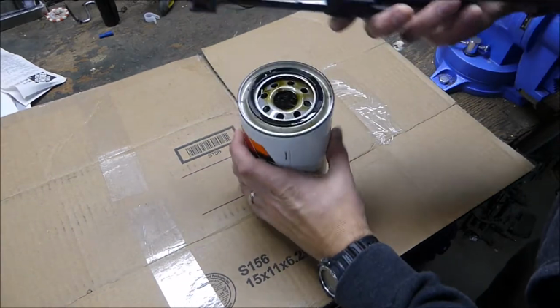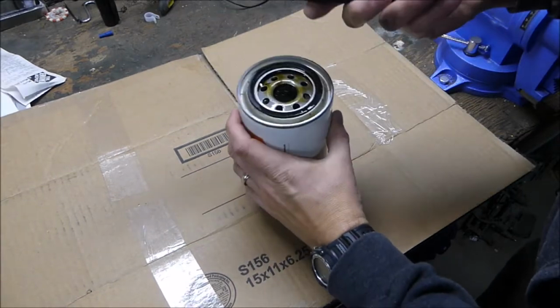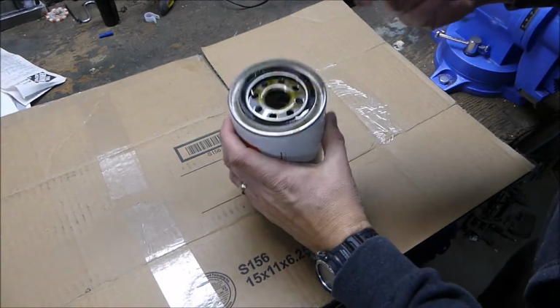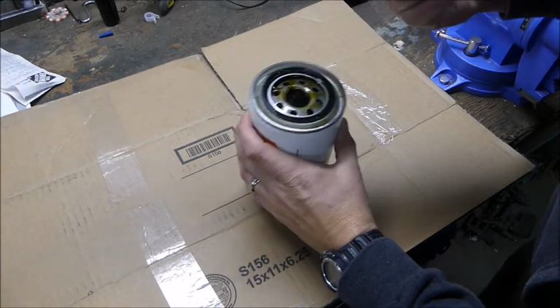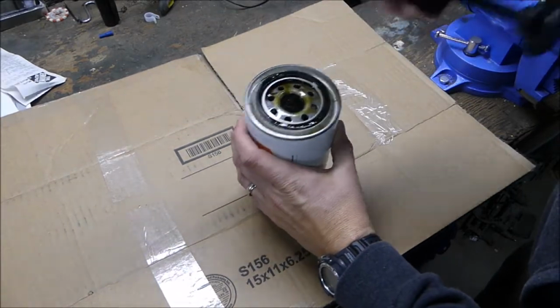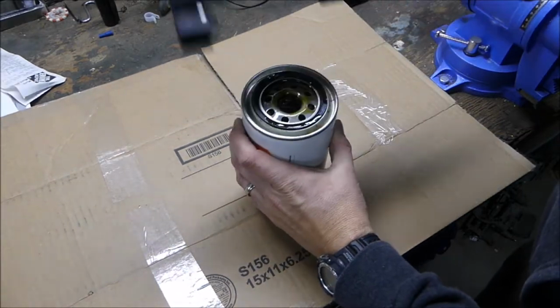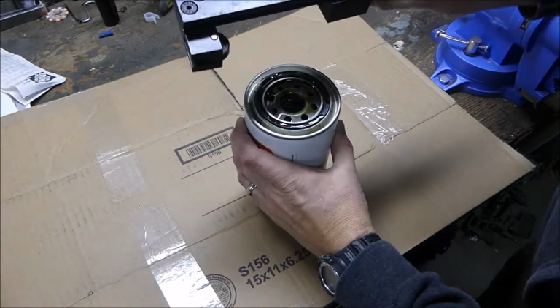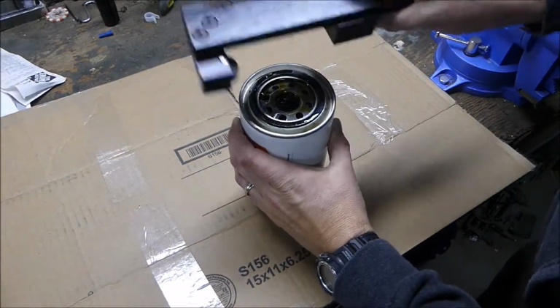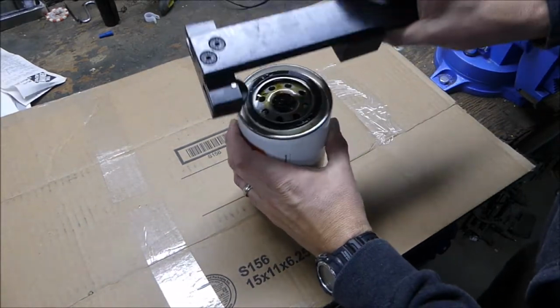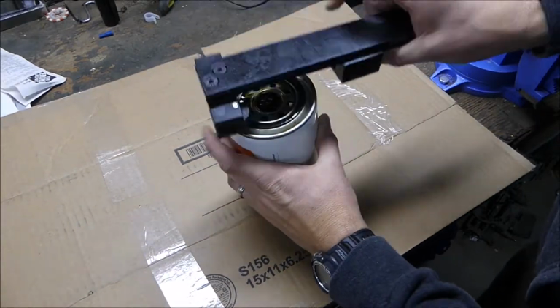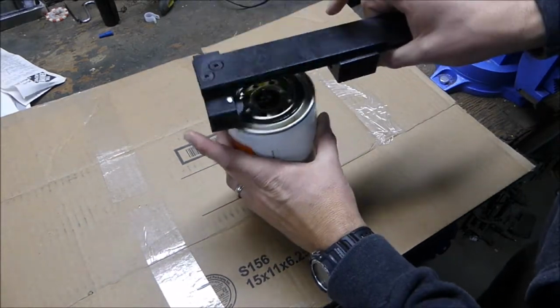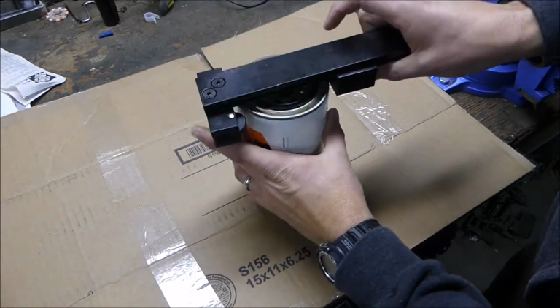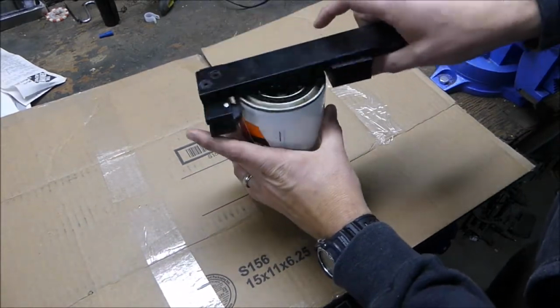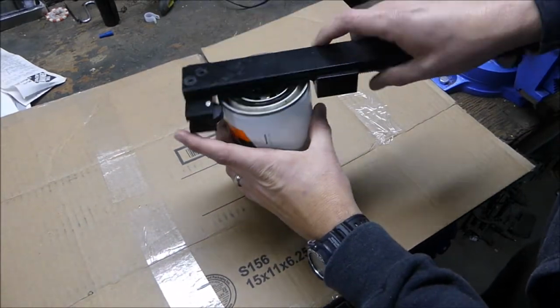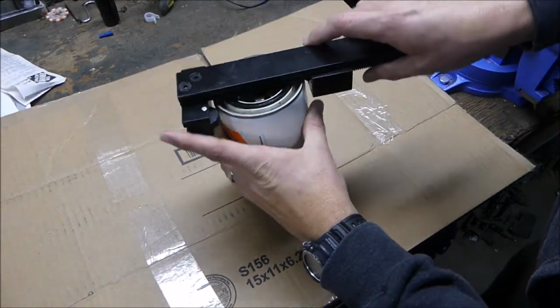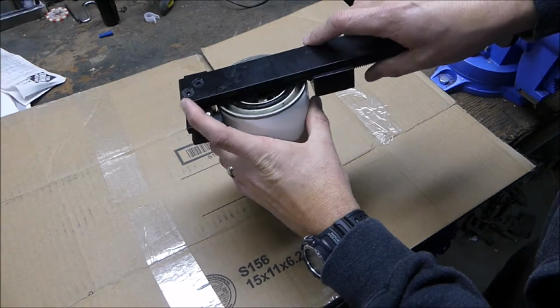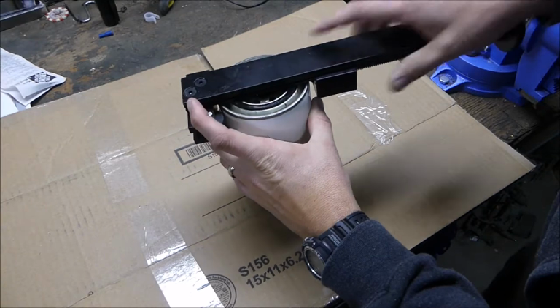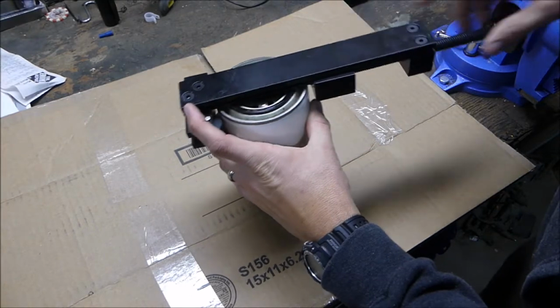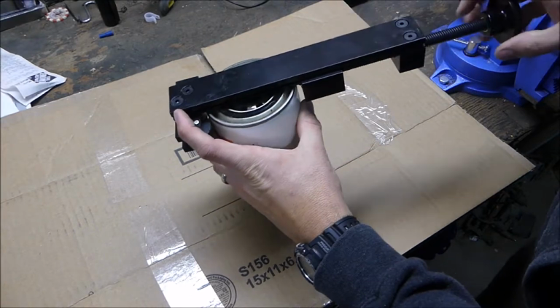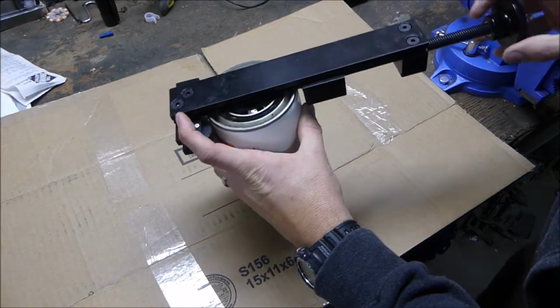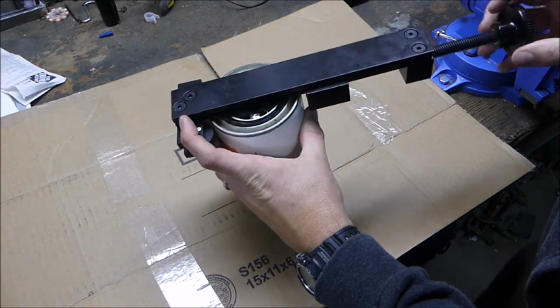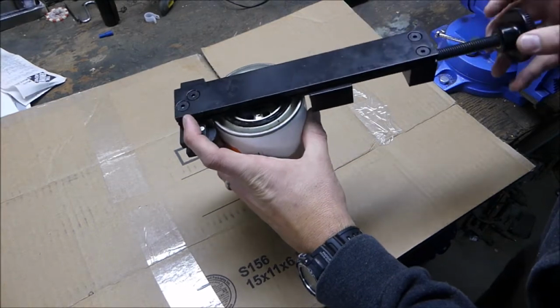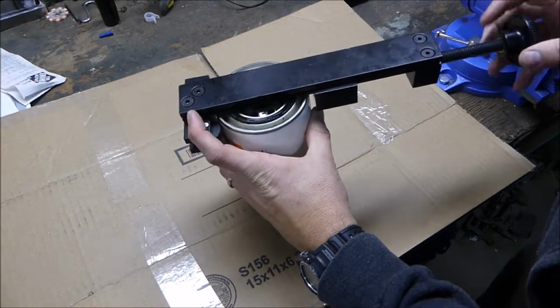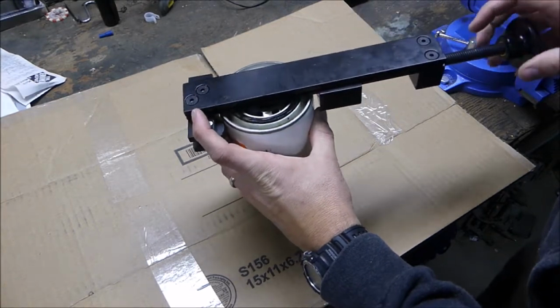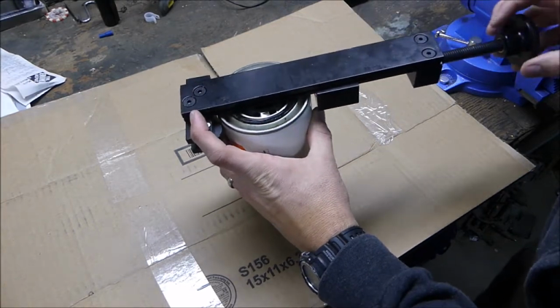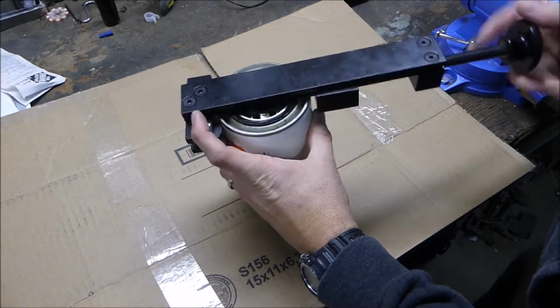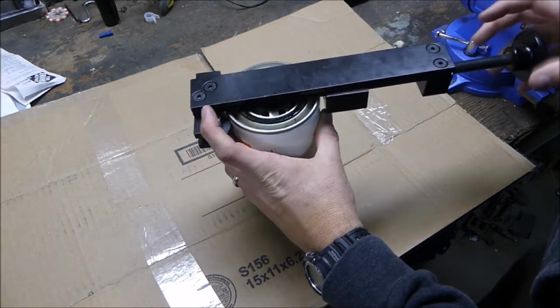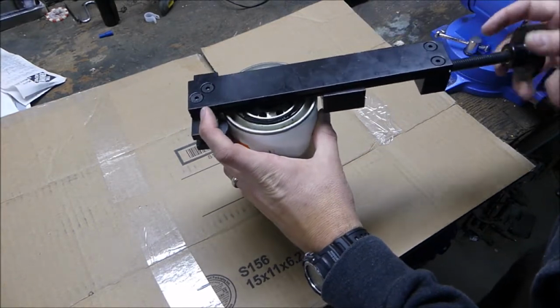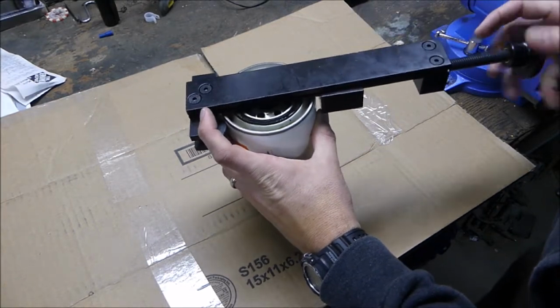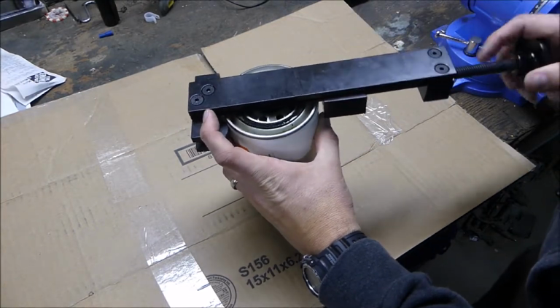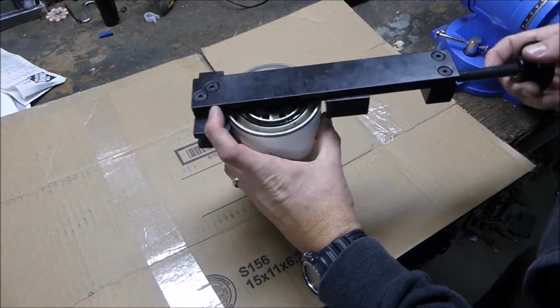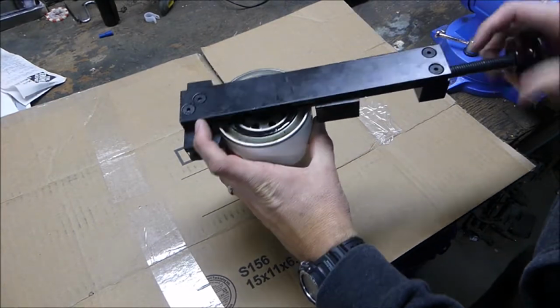I've used this oil filter cutter a lot now.